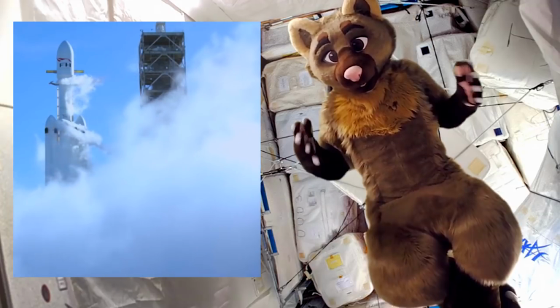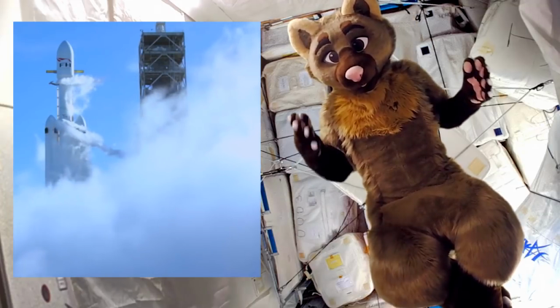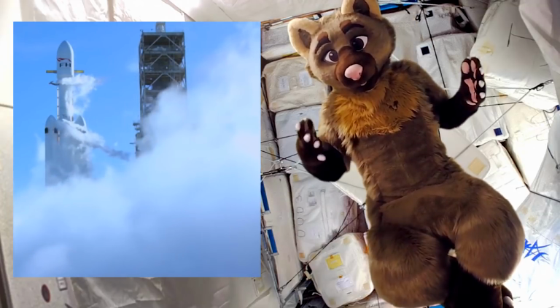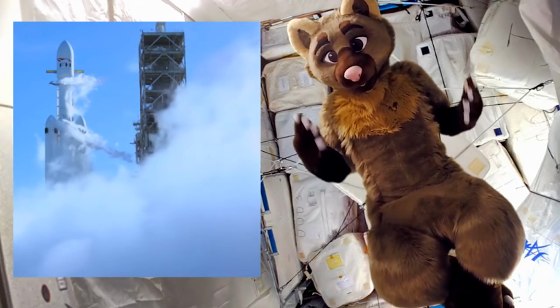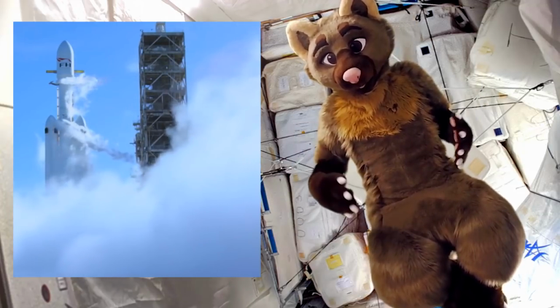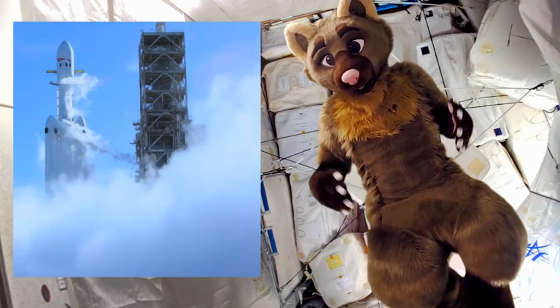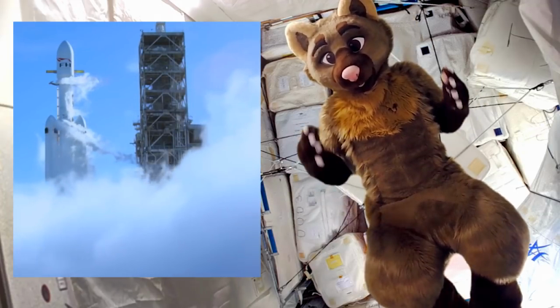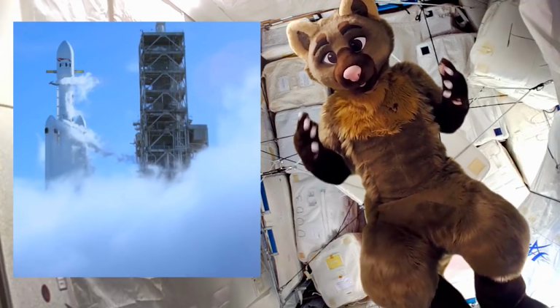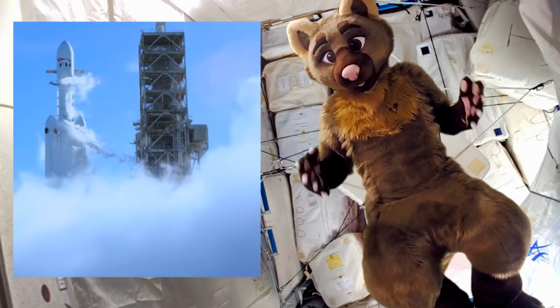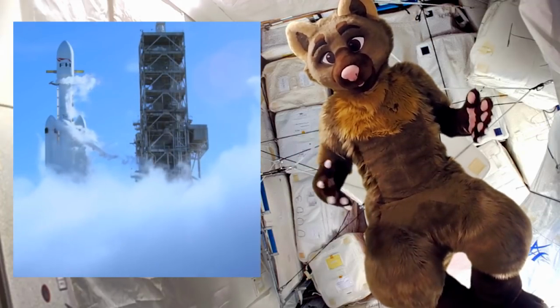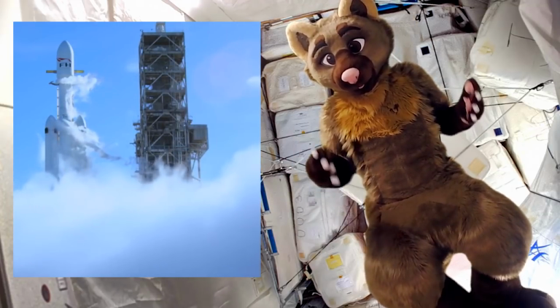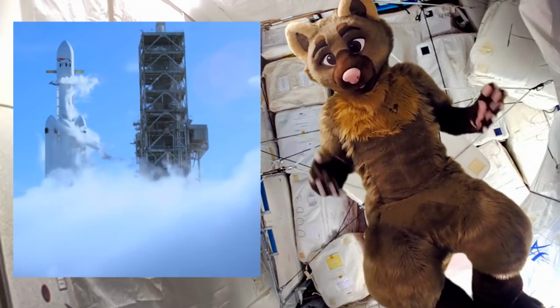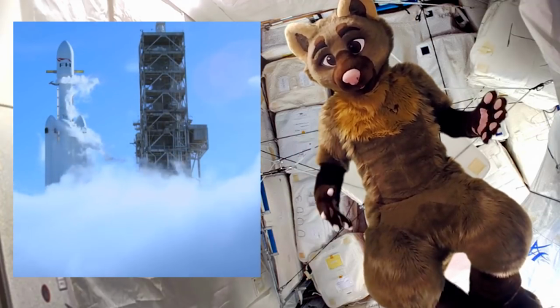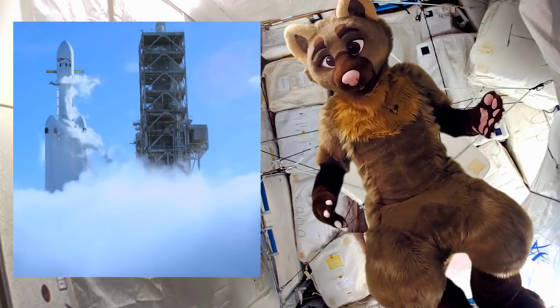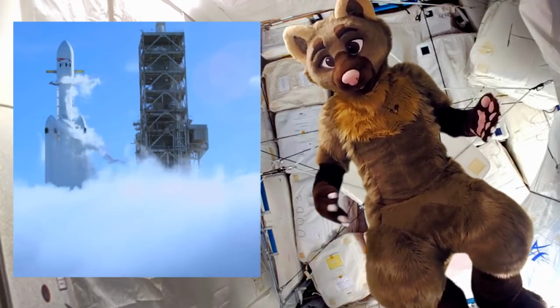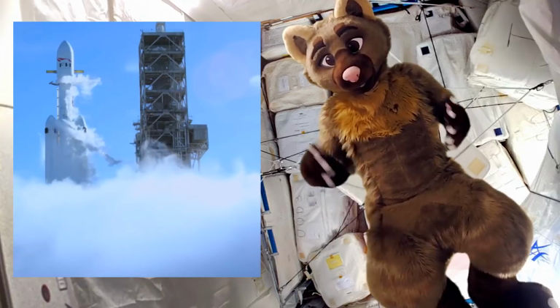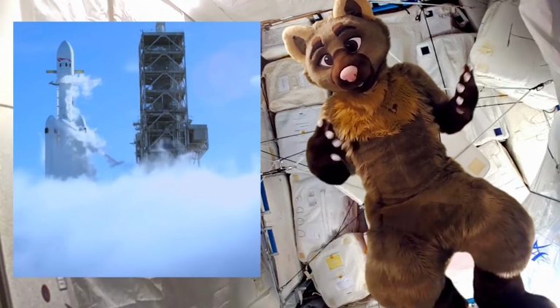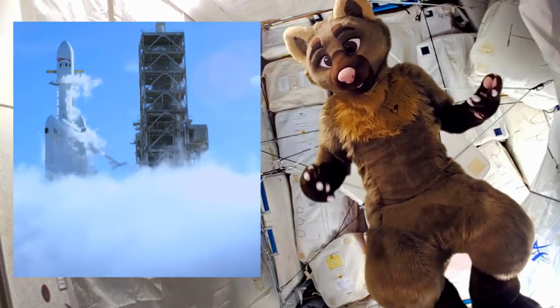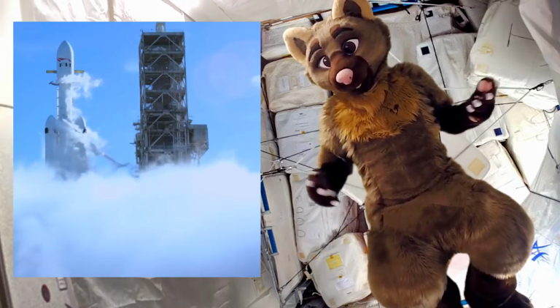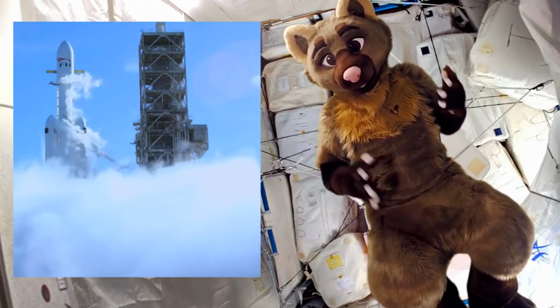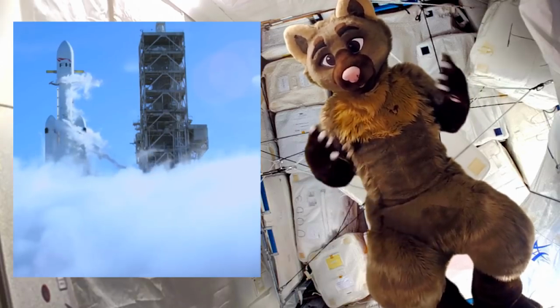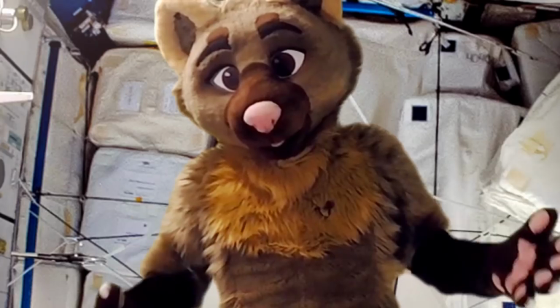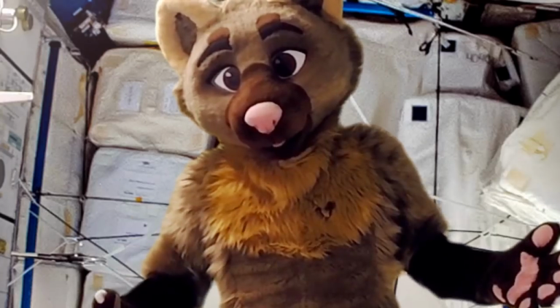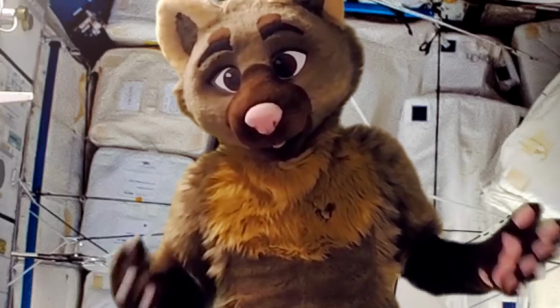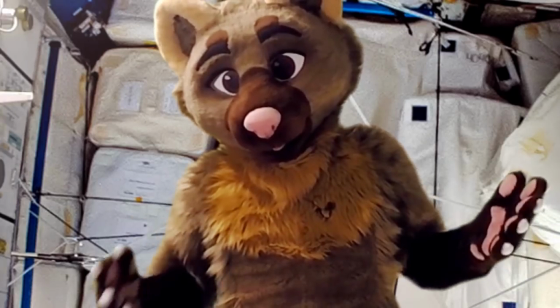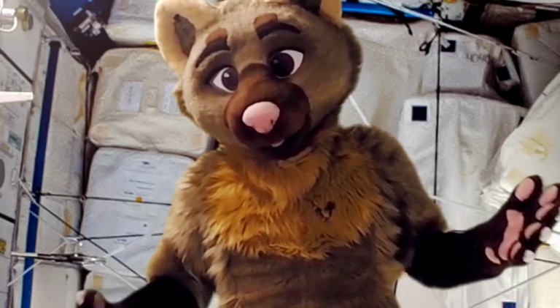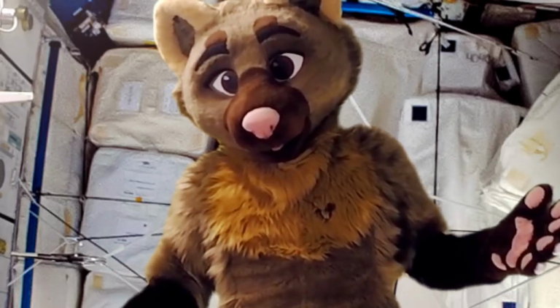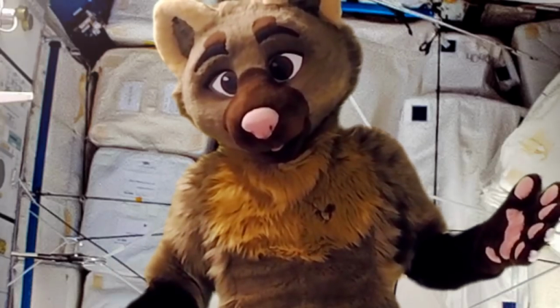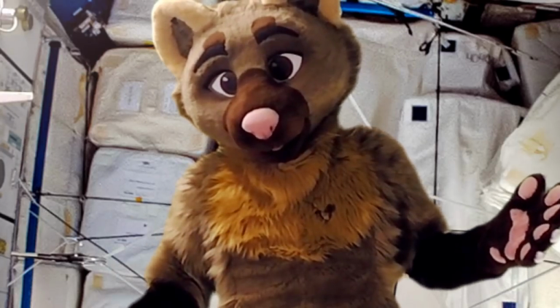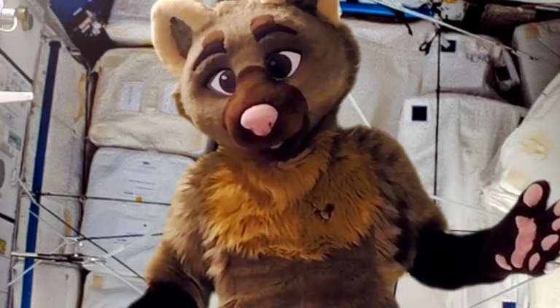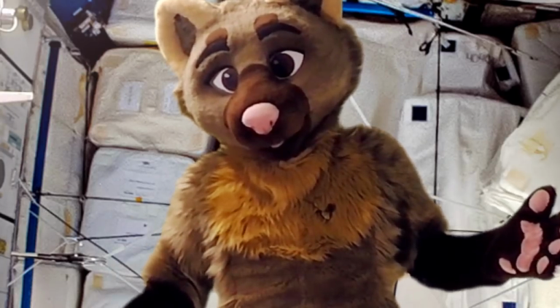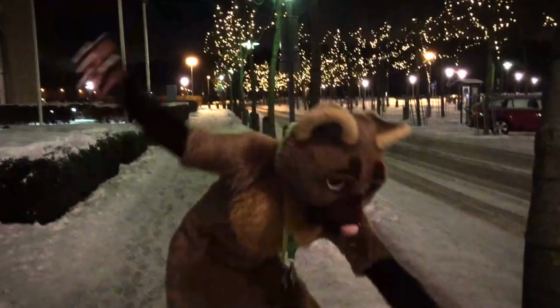To keep the pressure correct, they let that gas out using valves, which is why you see rockets vaping on the launch pad from time to time.